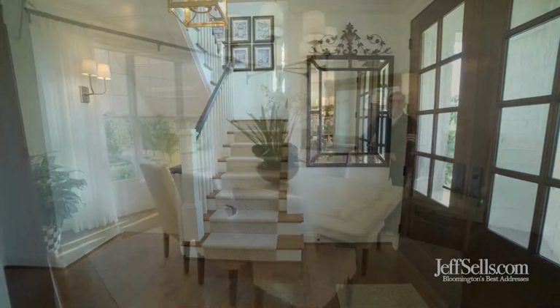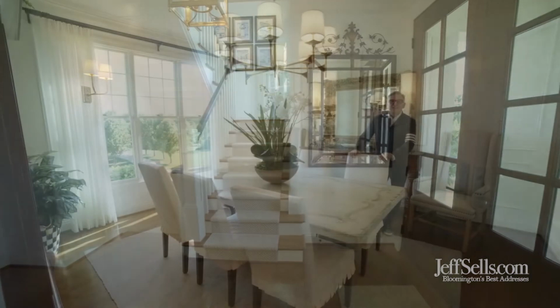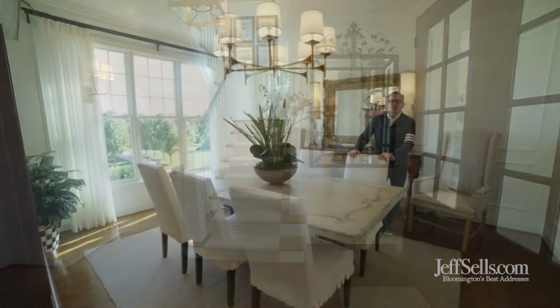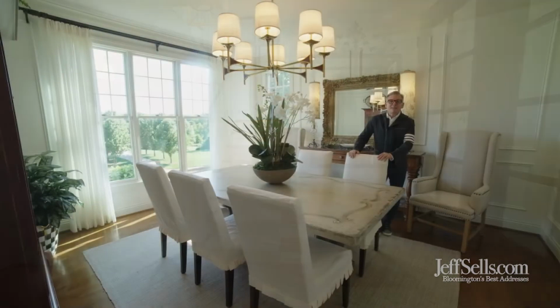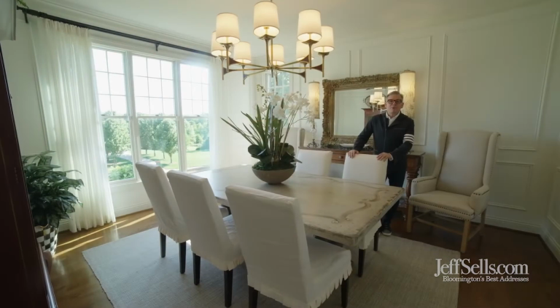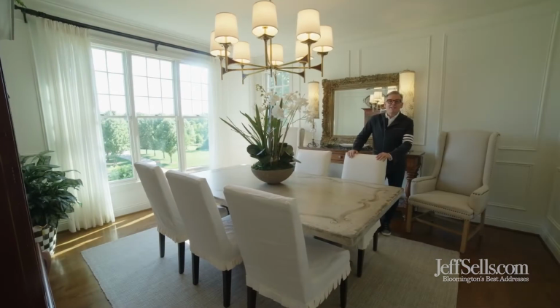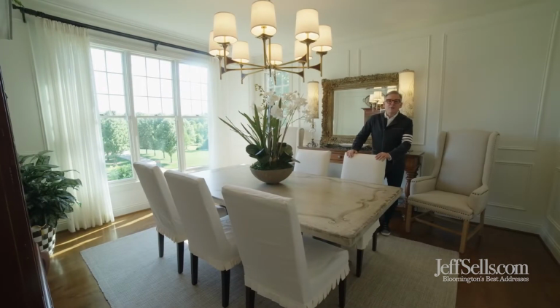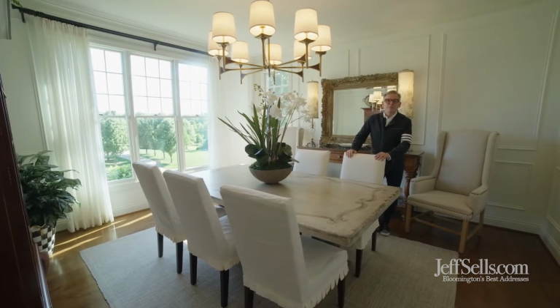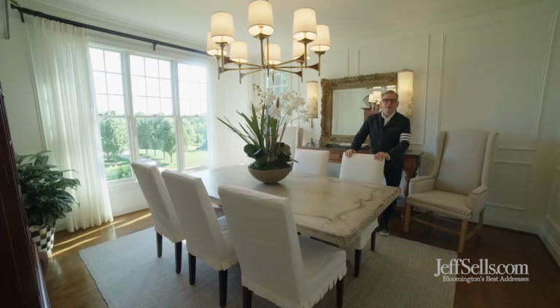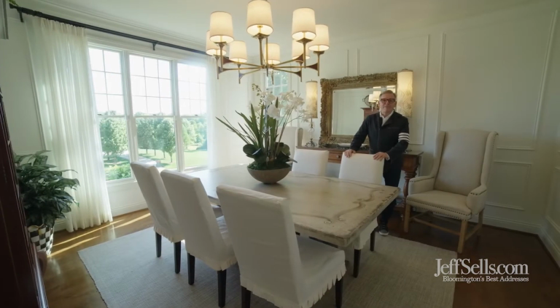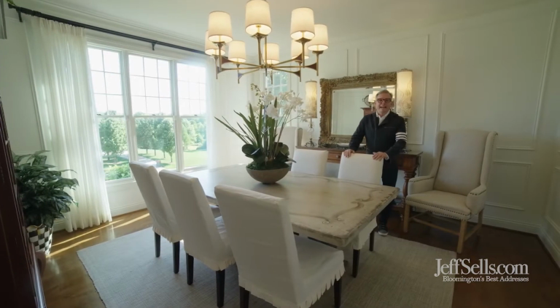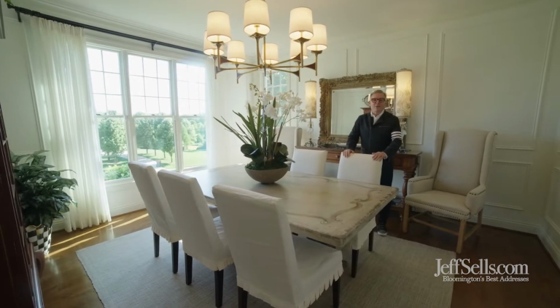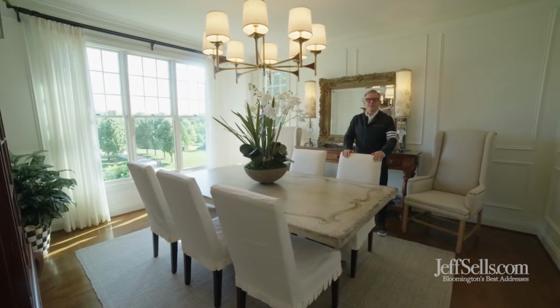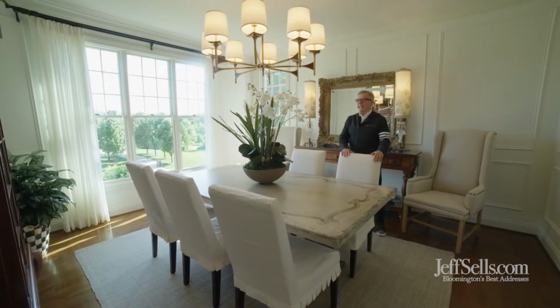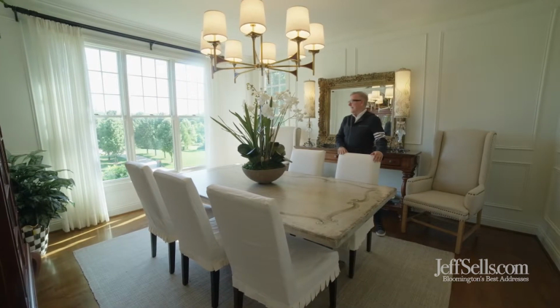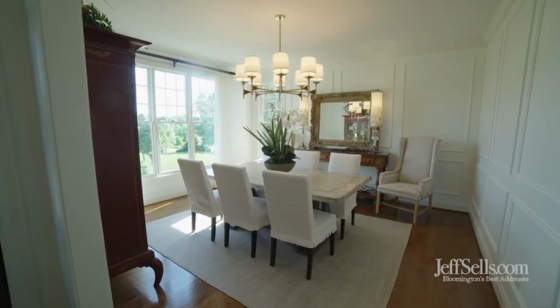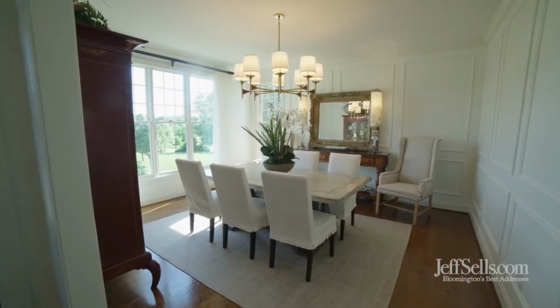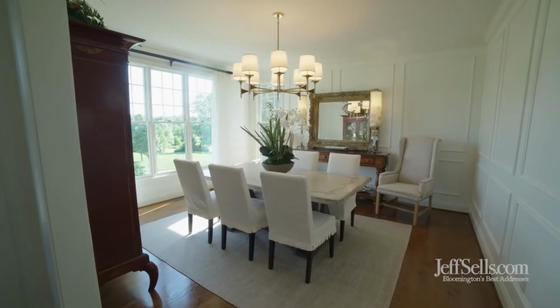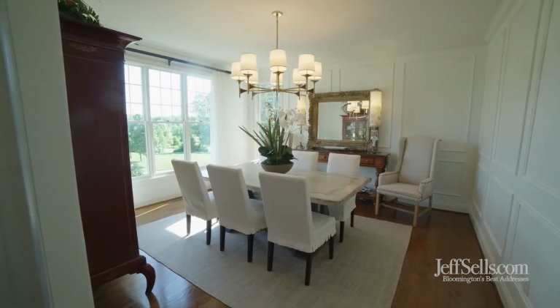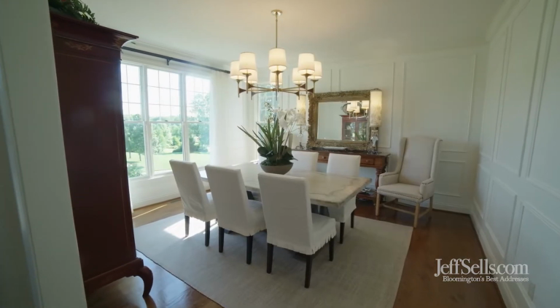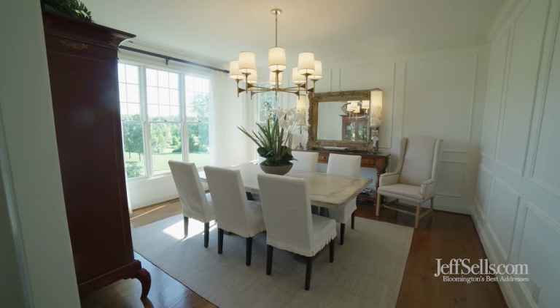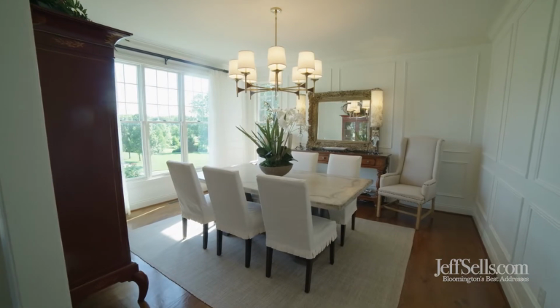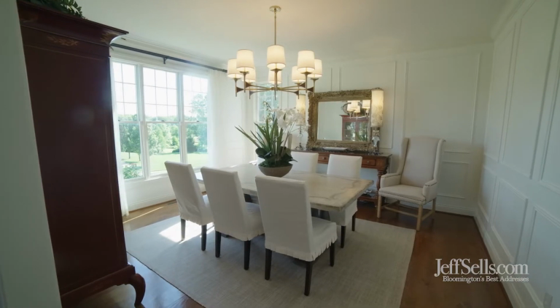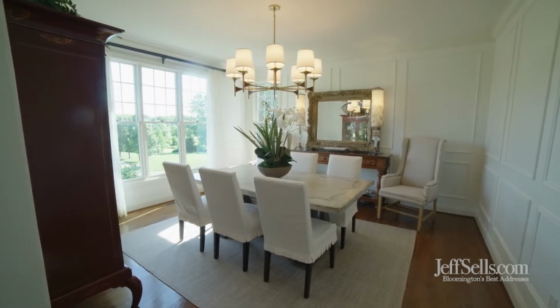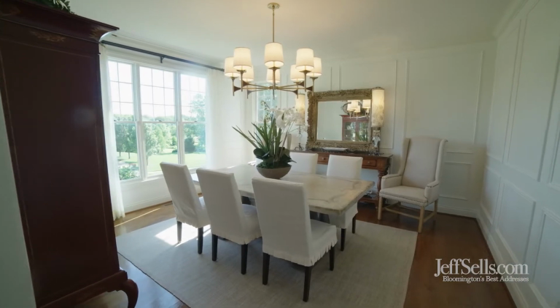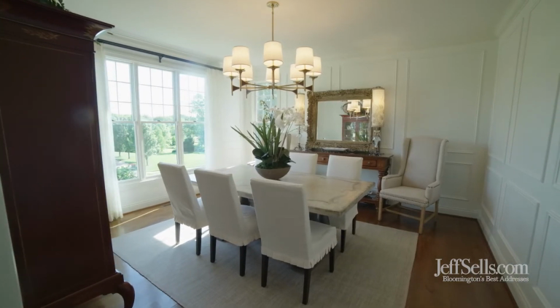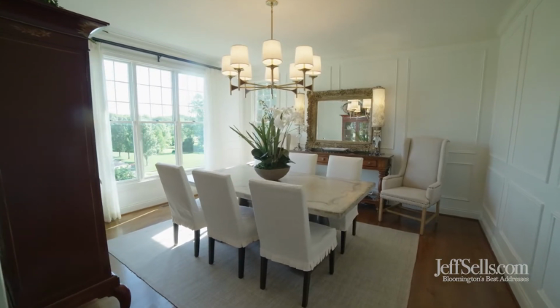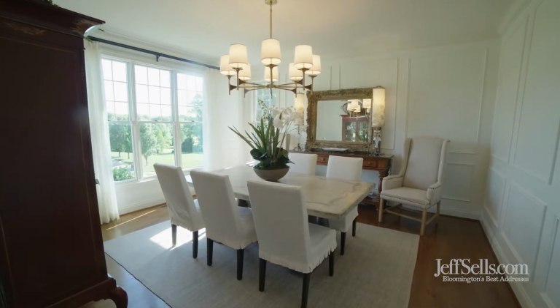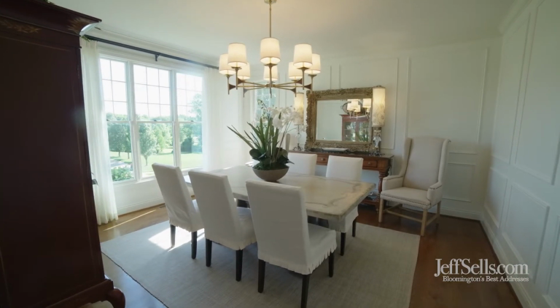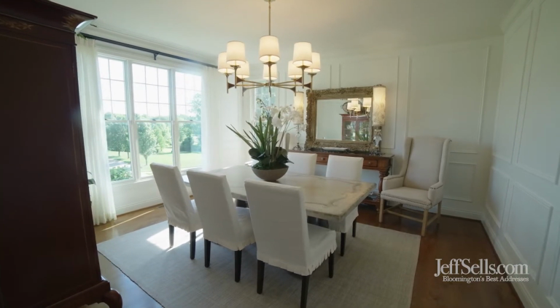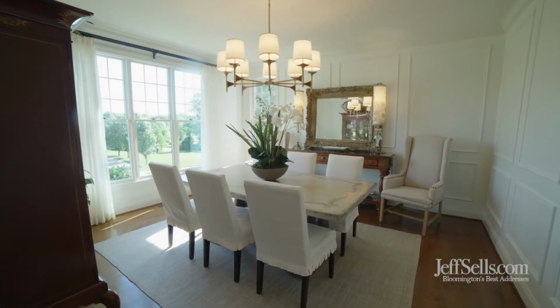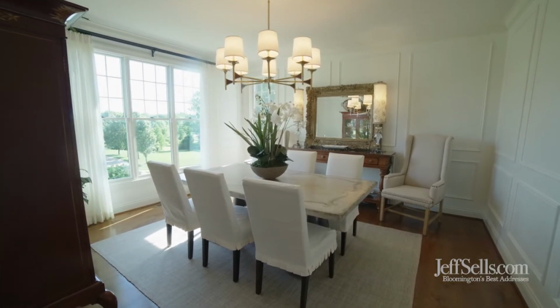The light and bright dining room is great for gatherings and it has a commanding view of the natural surroundings.